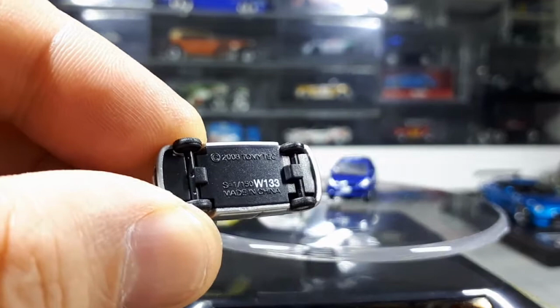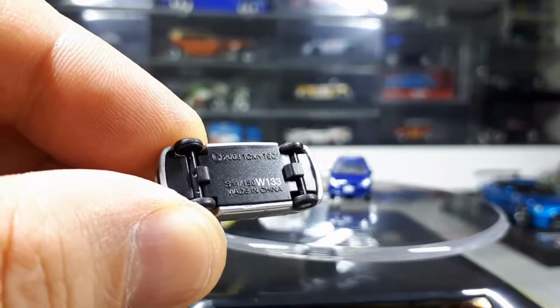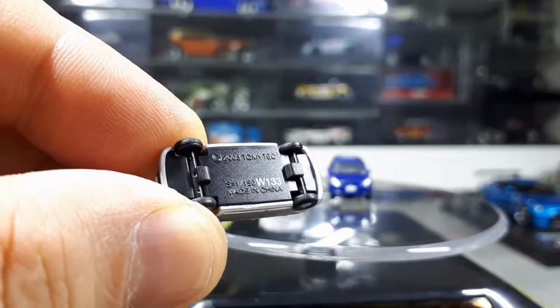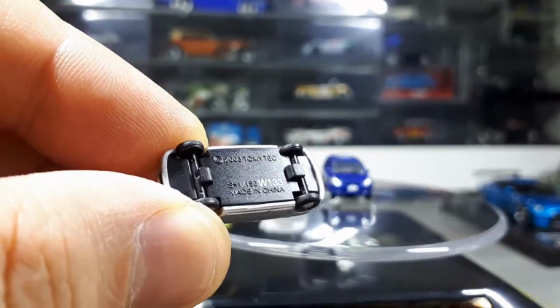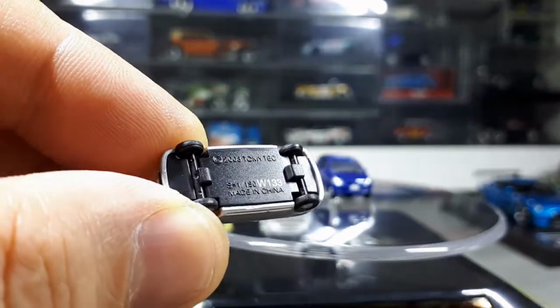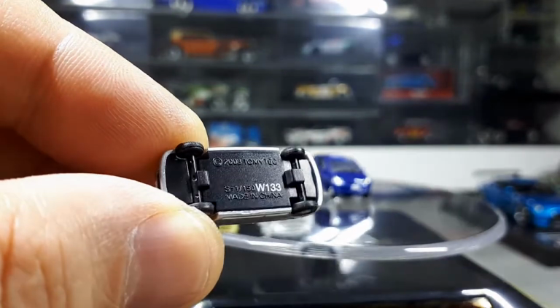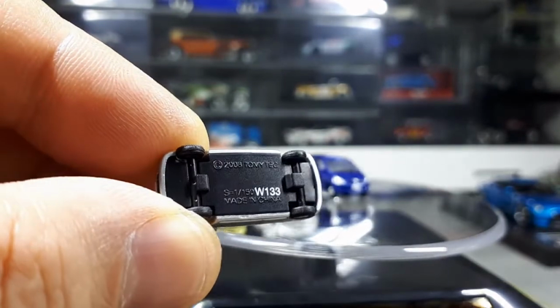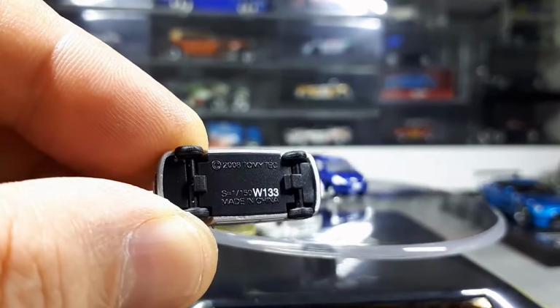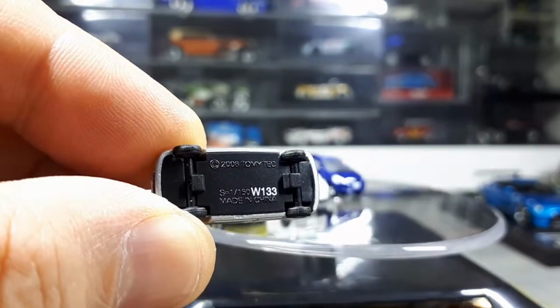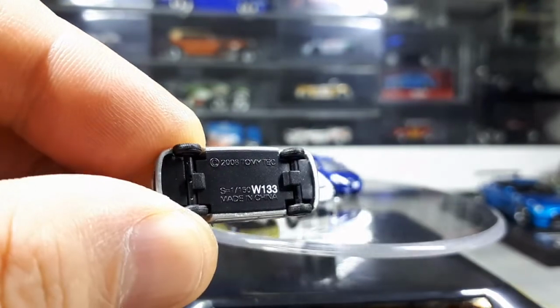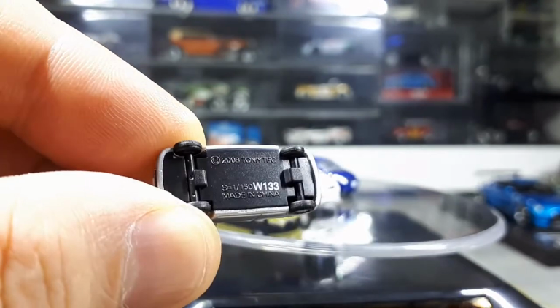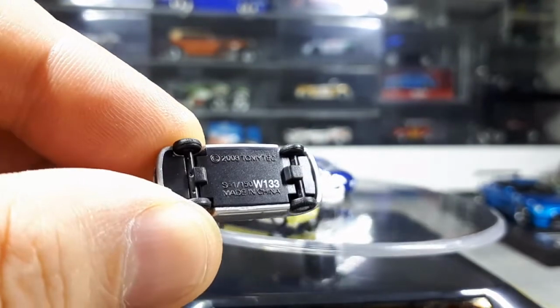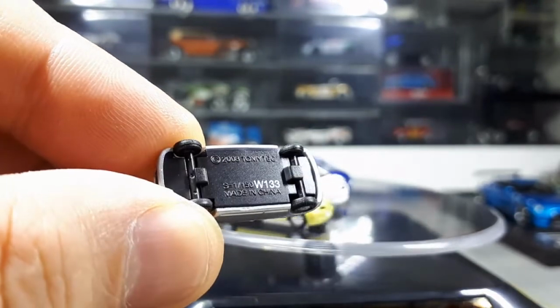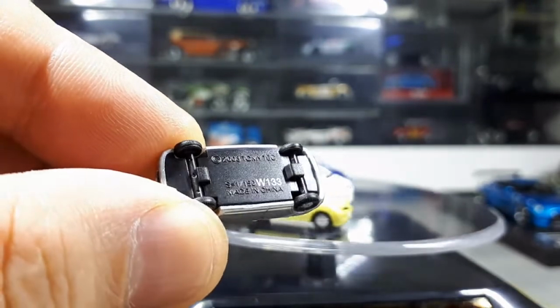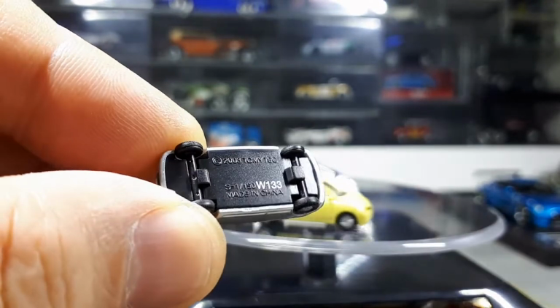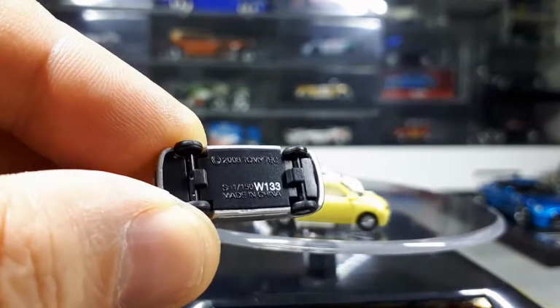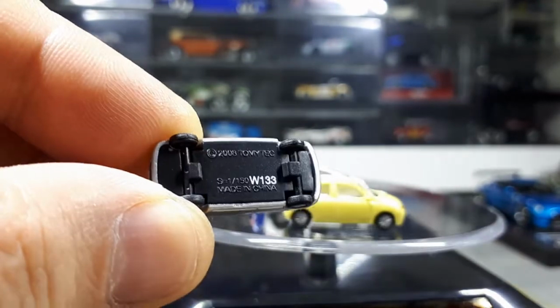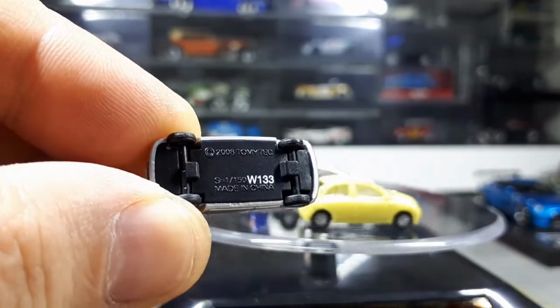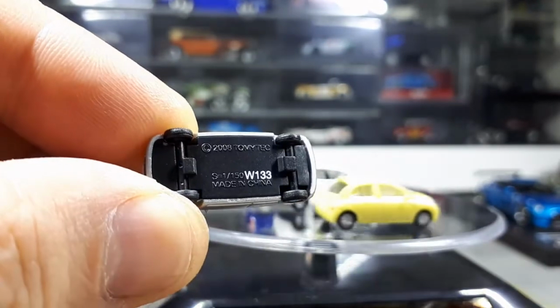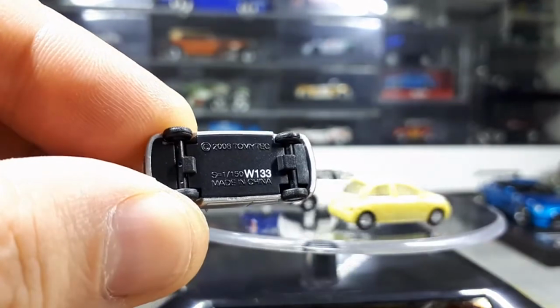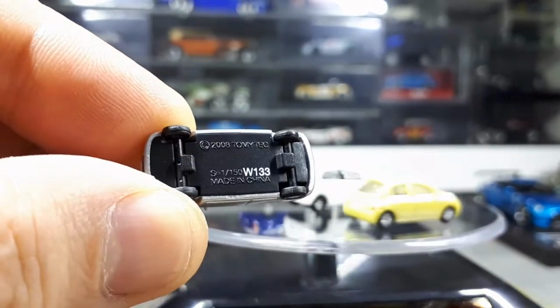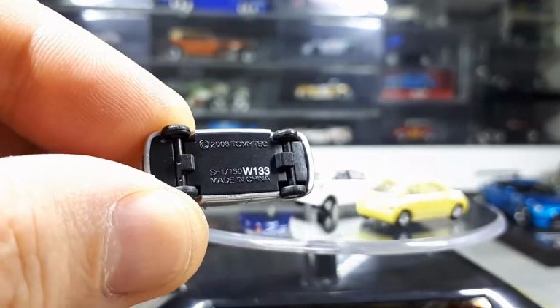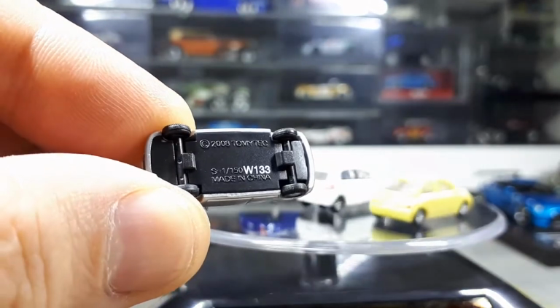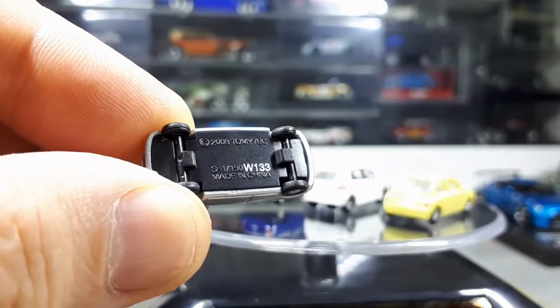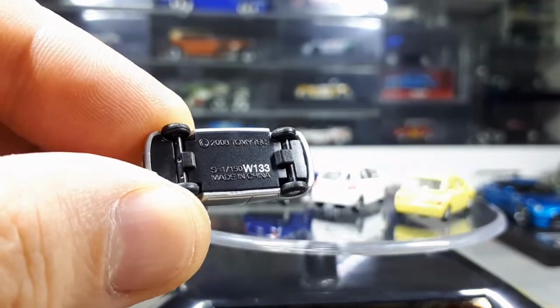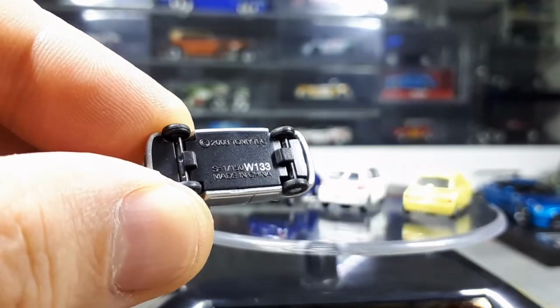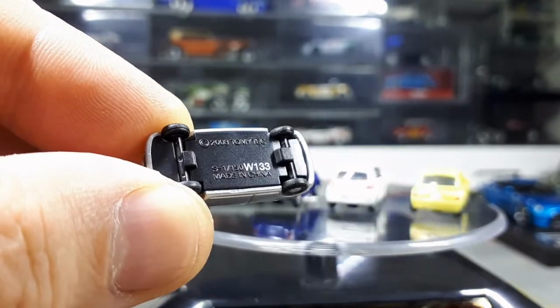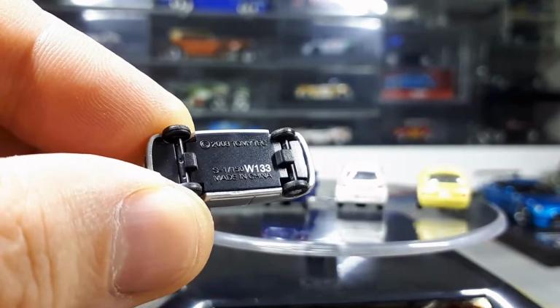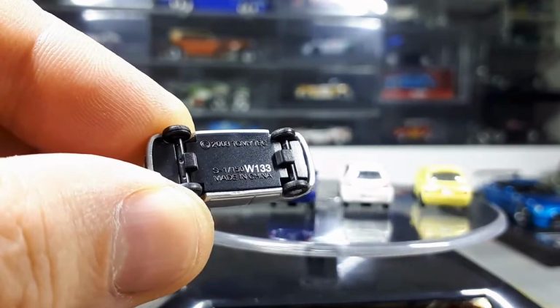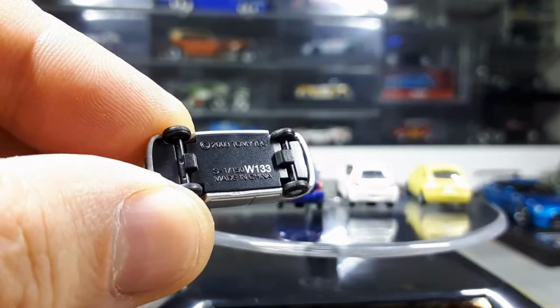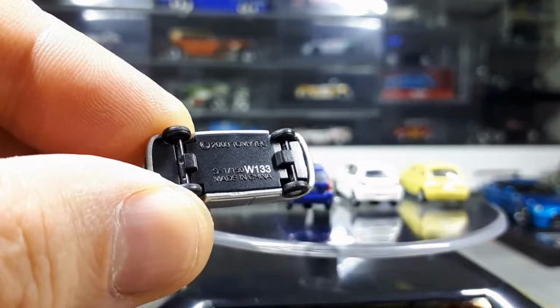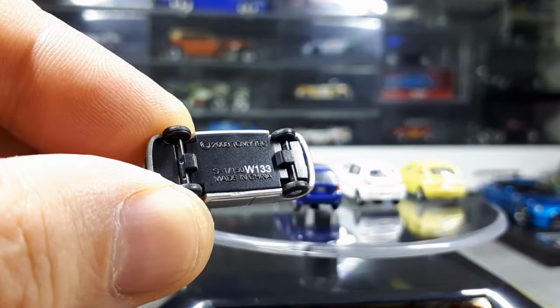This one is from 2008? Is it 2003? Hard to see here through the camera.